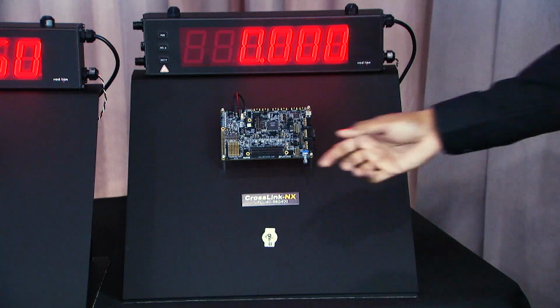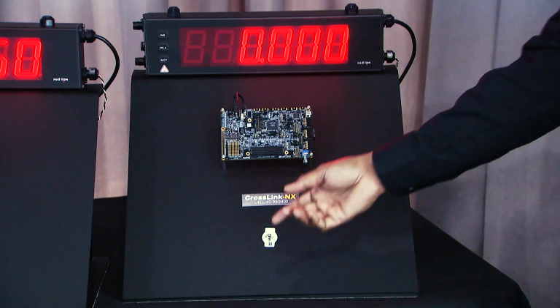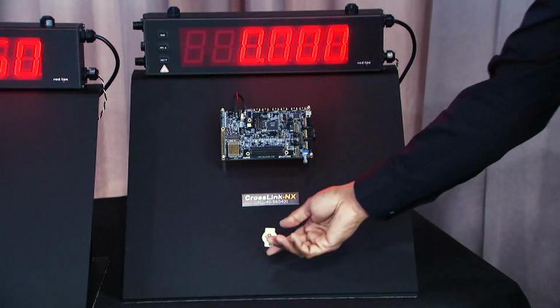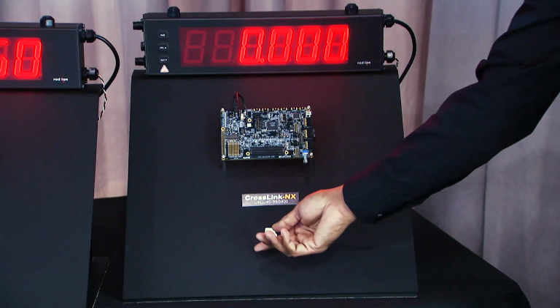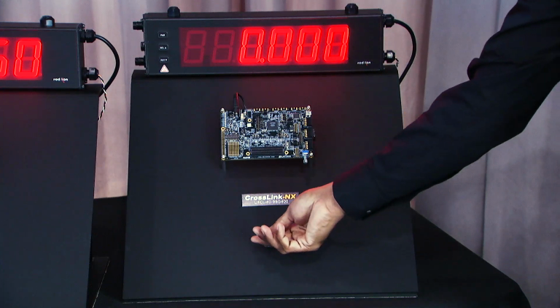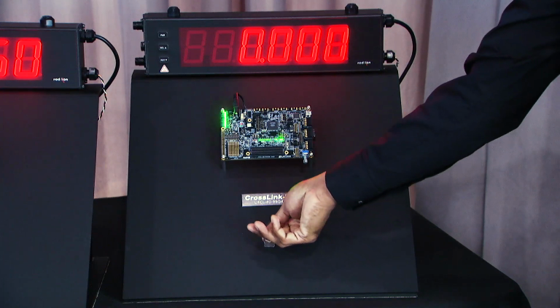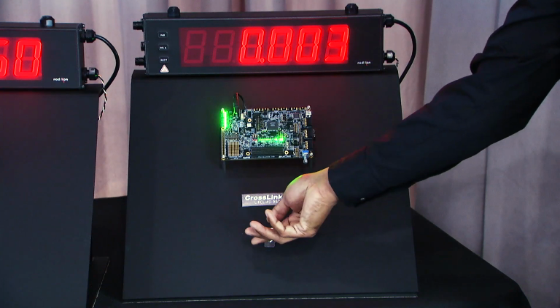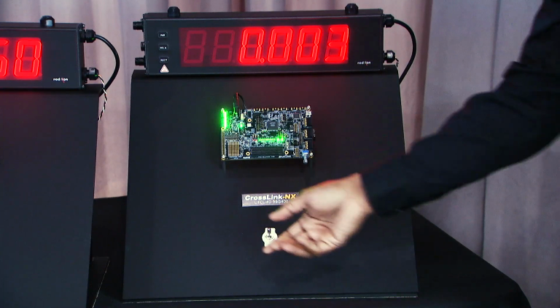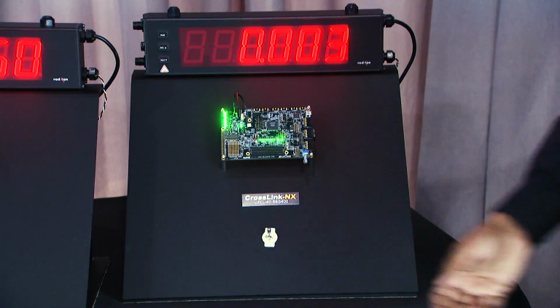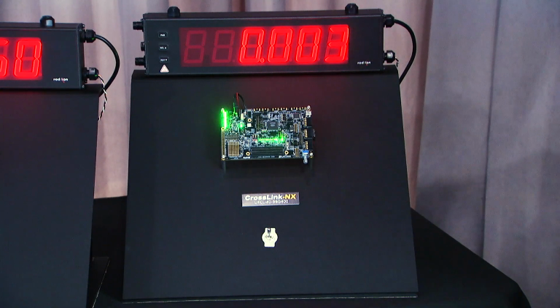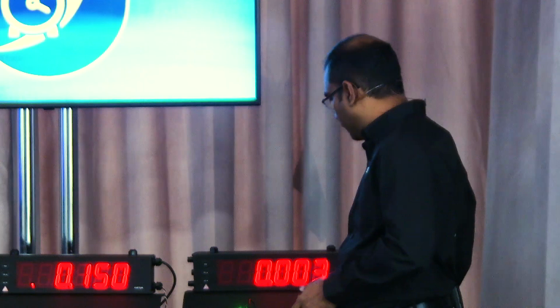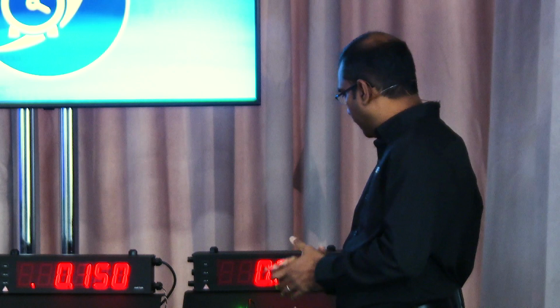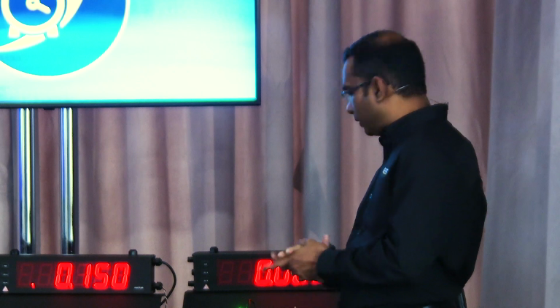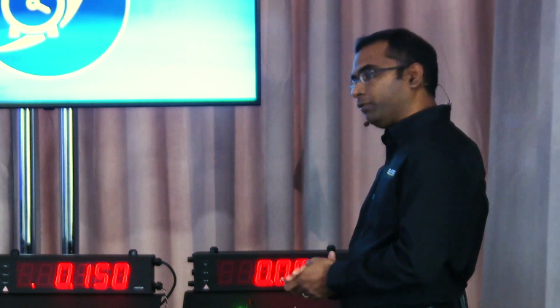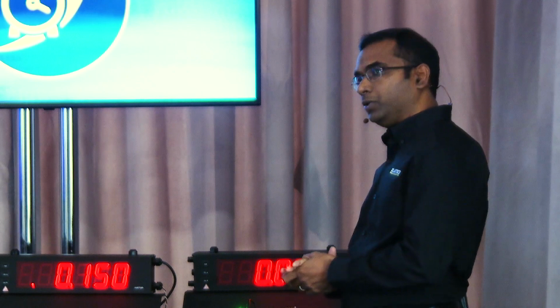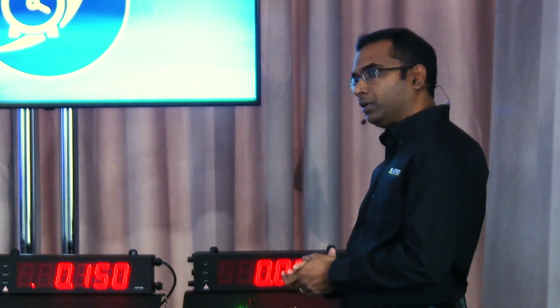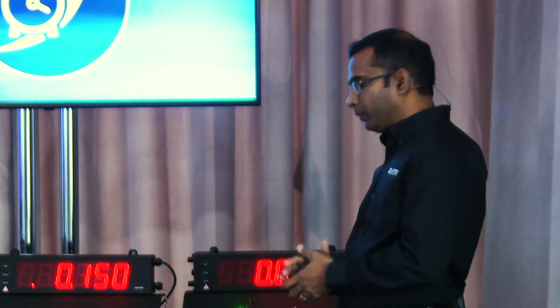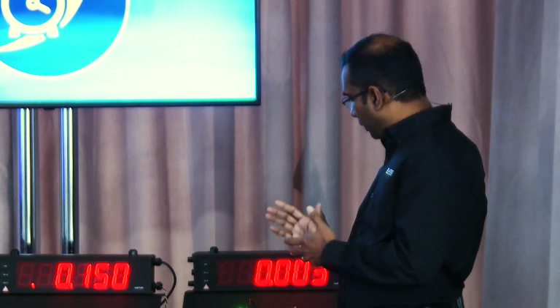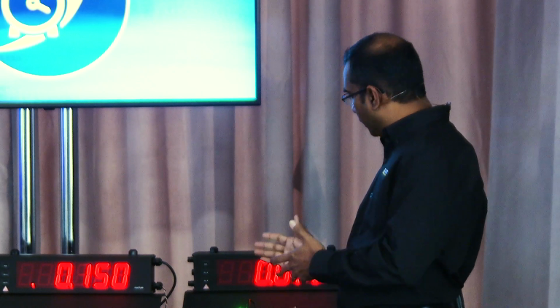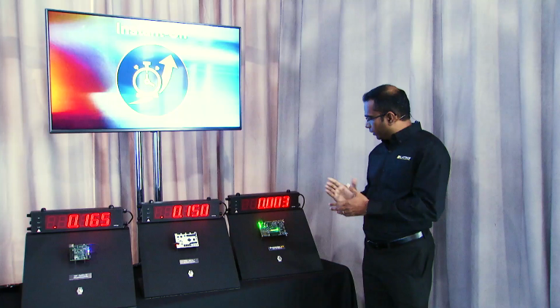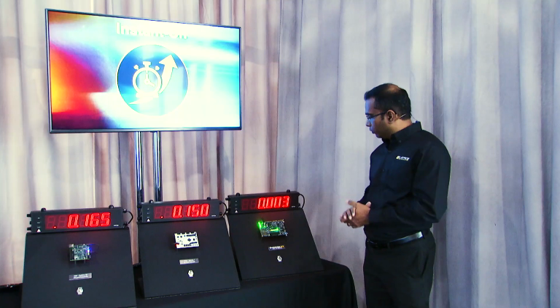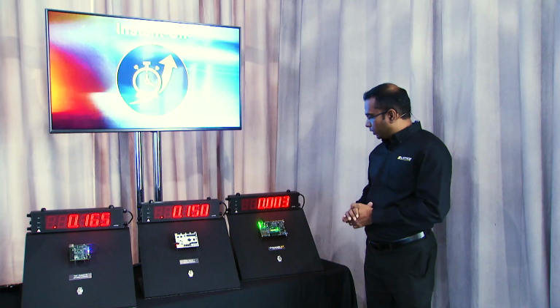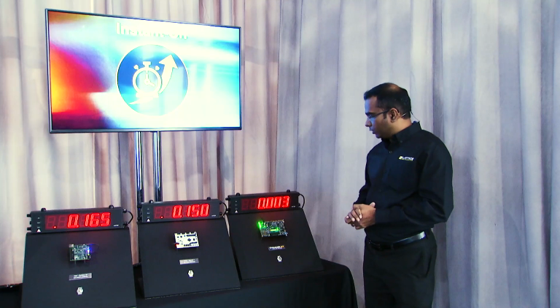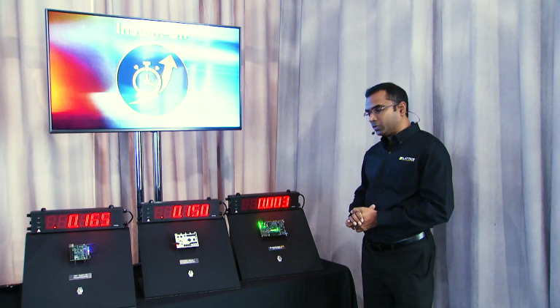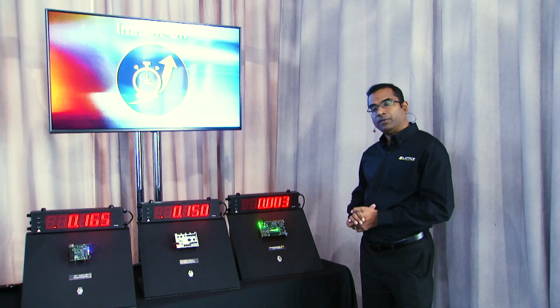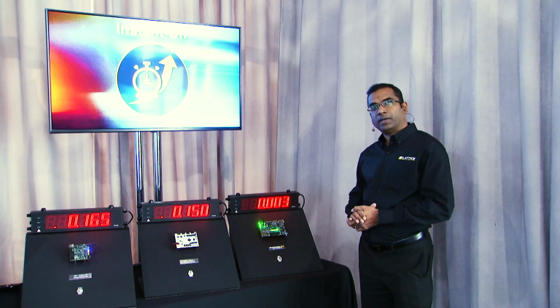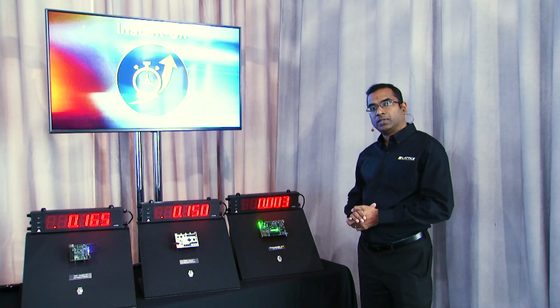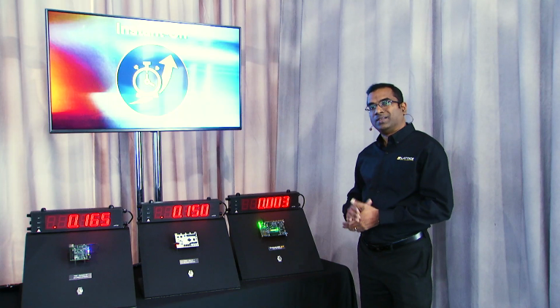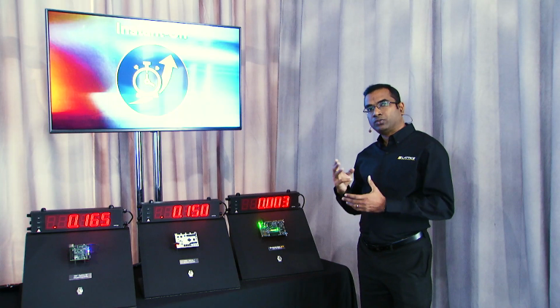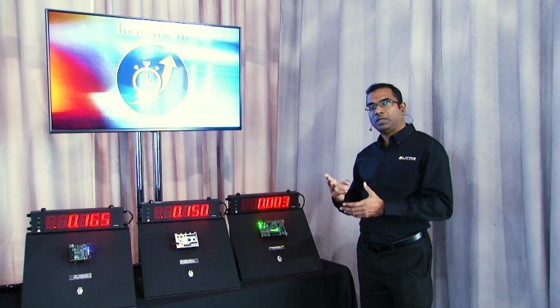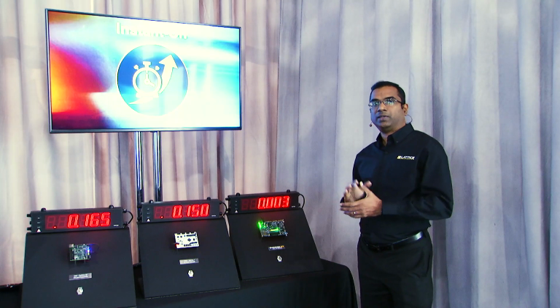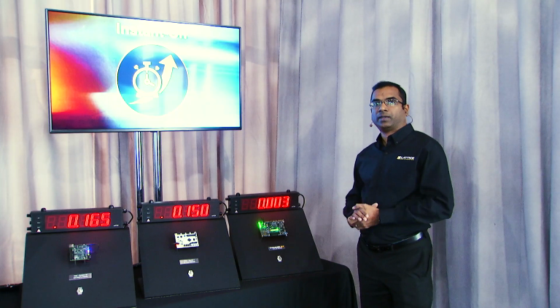Let's go ahead and power up the Crosslink NX FPGA. The IOs reach a user-defined state in three milliseconds.